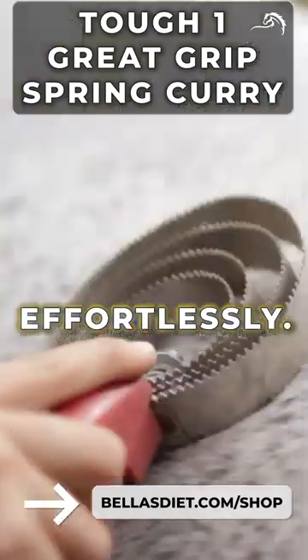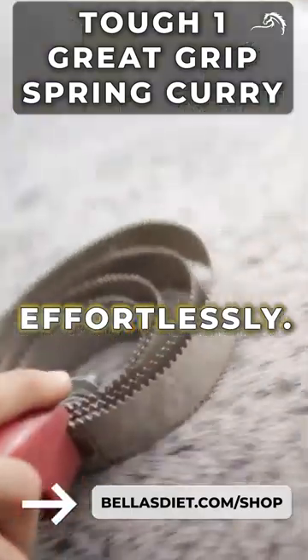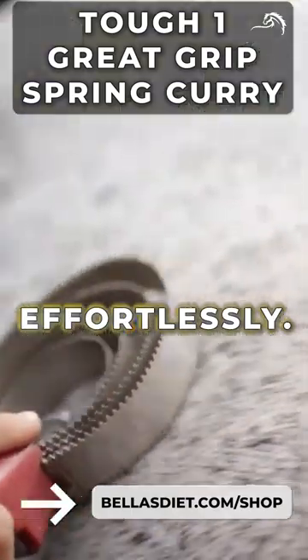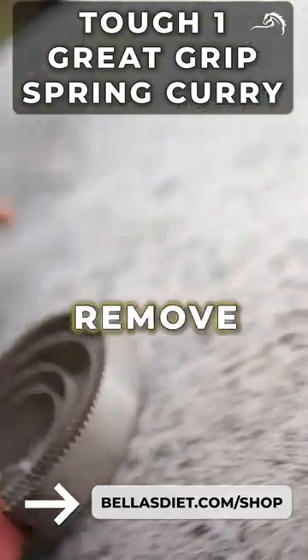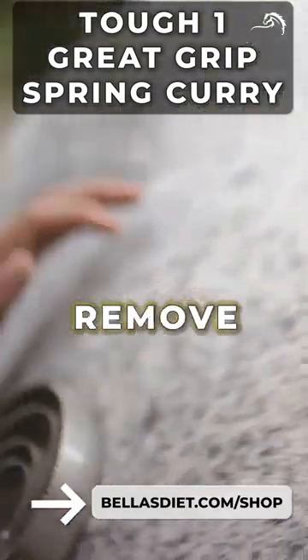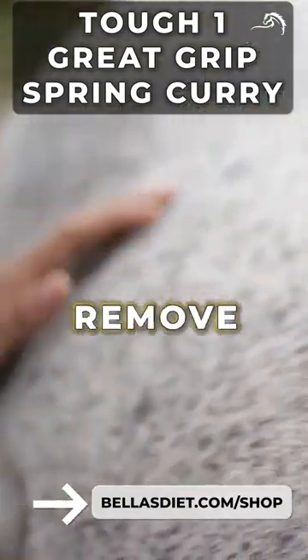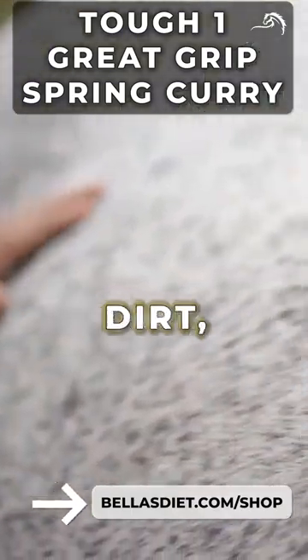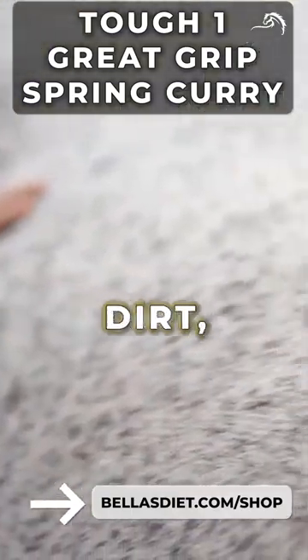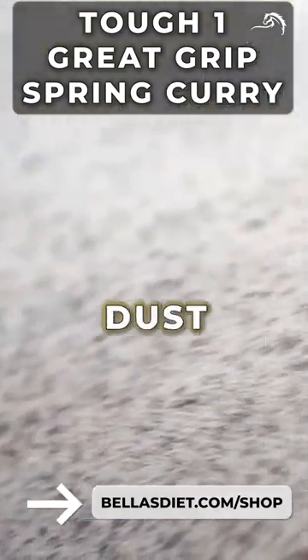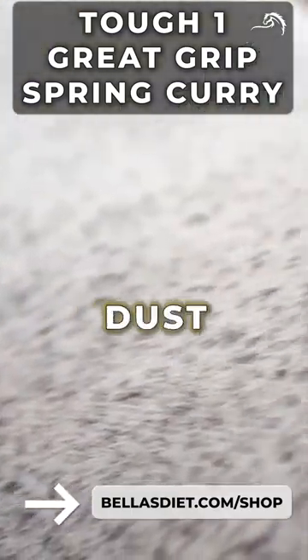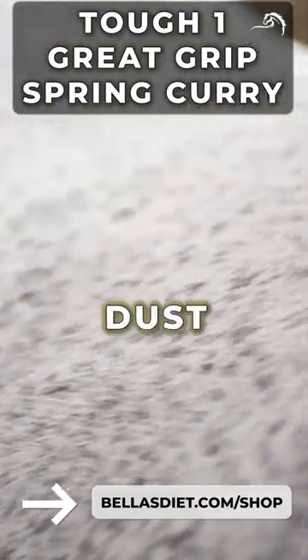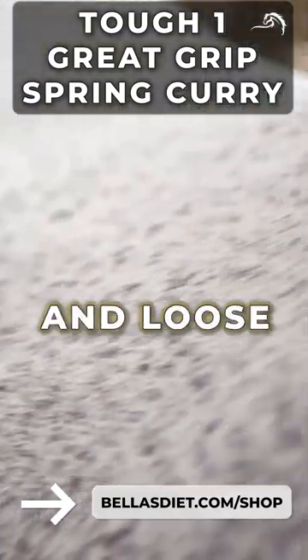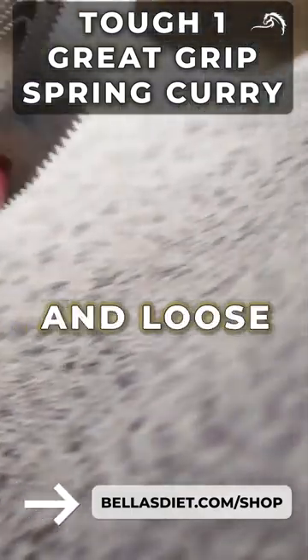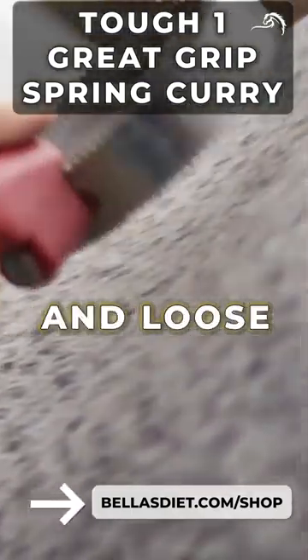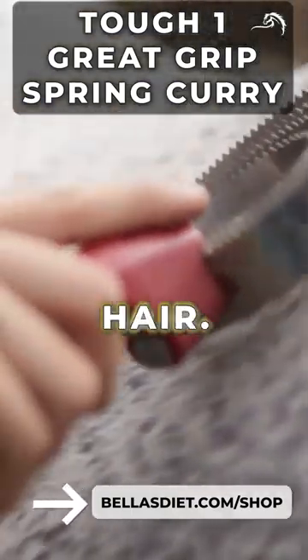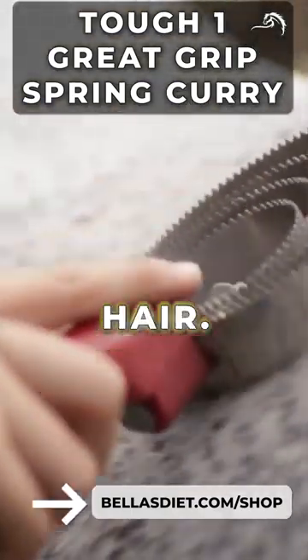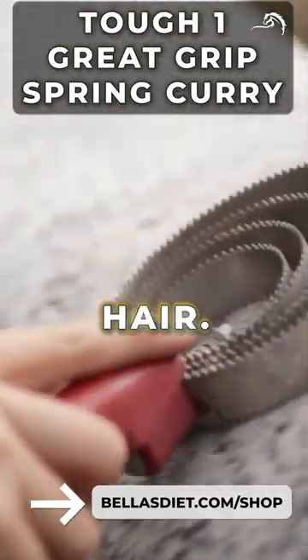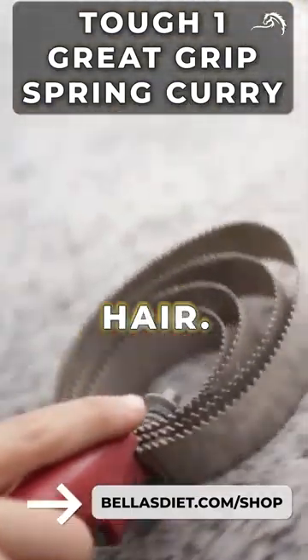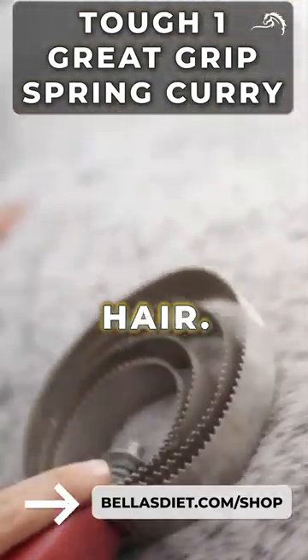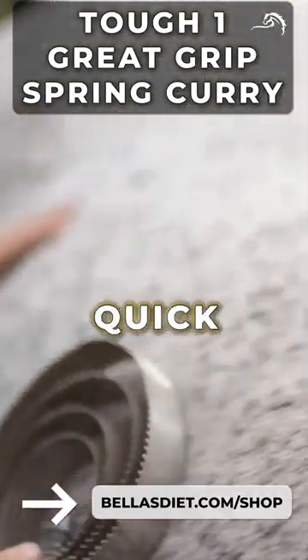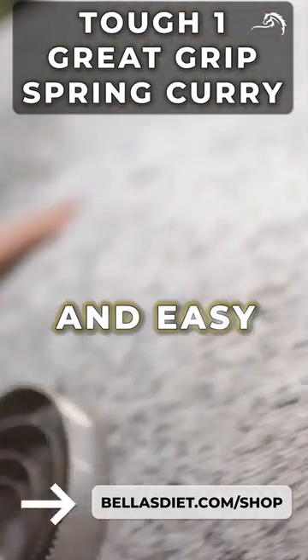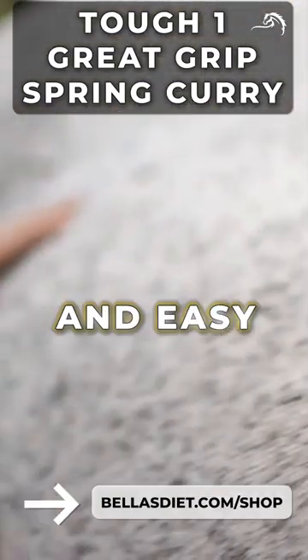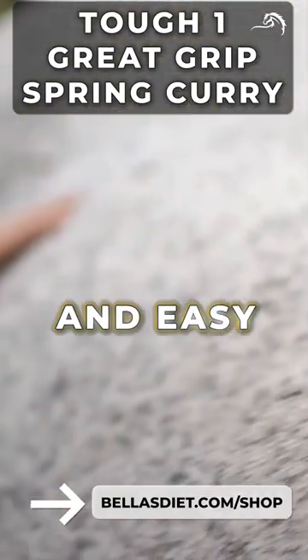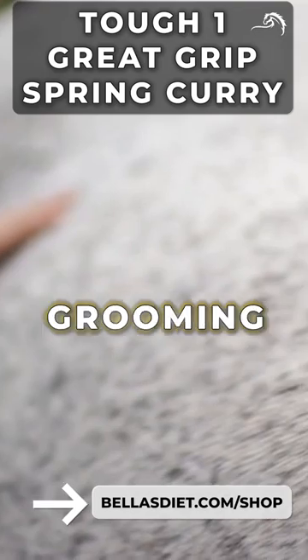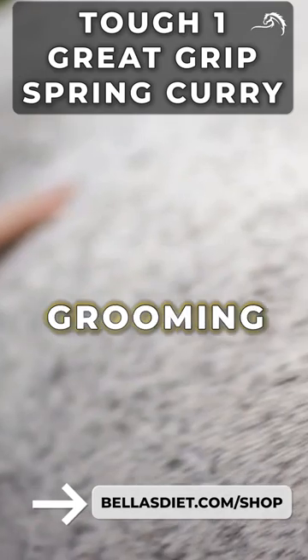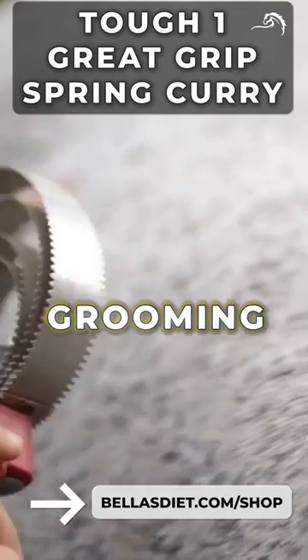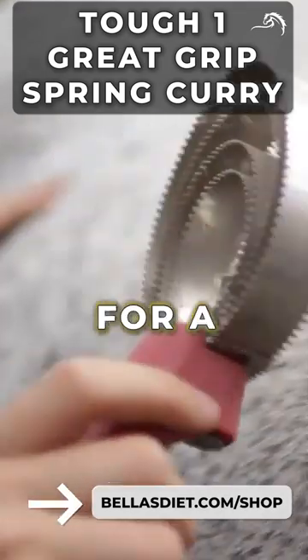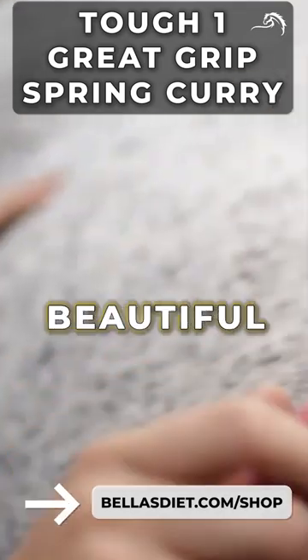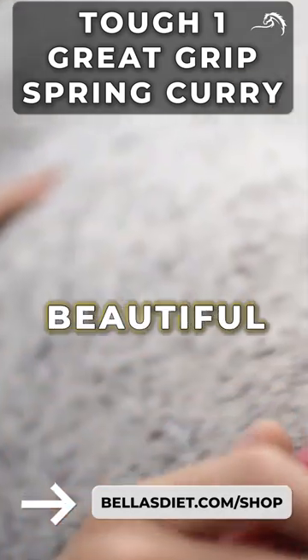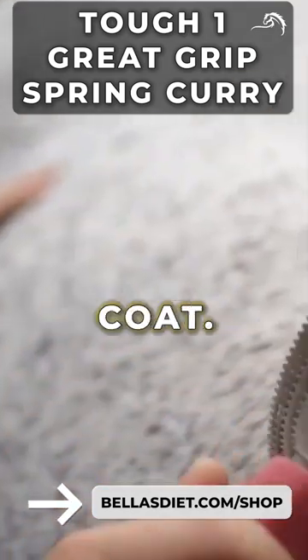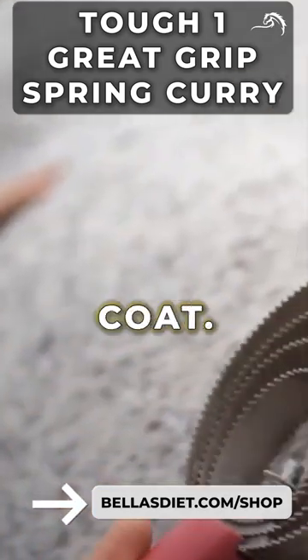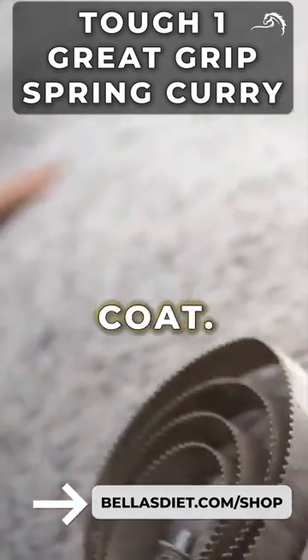Effortlessly remove dirt, dust, and loose hair. Quick and easy grooming for a beautiful coat.